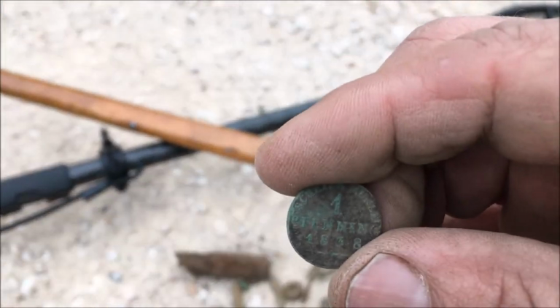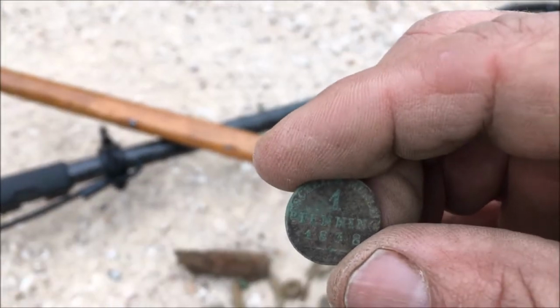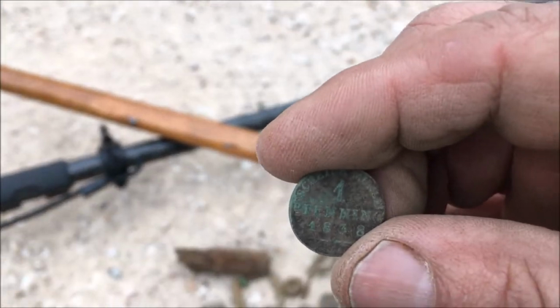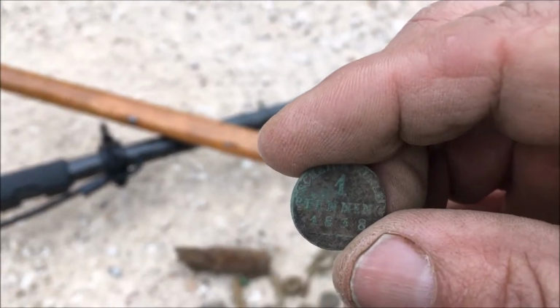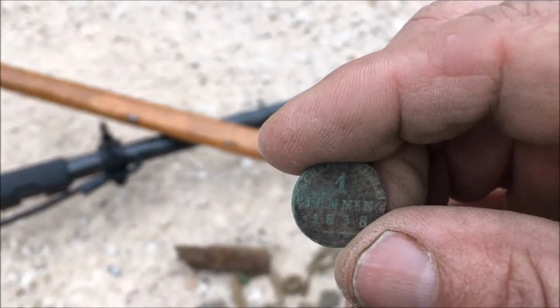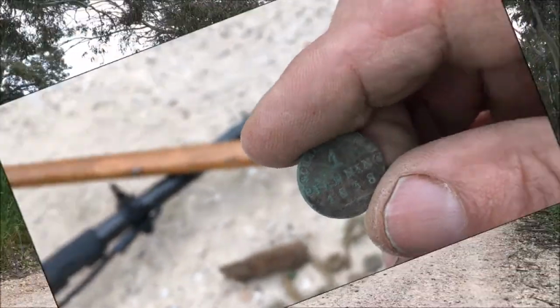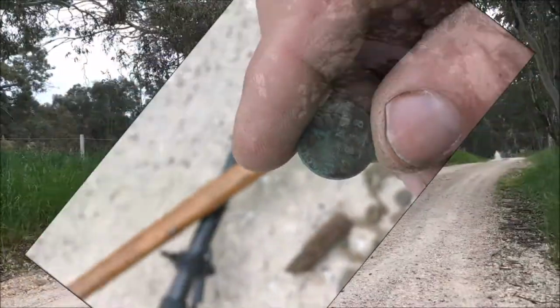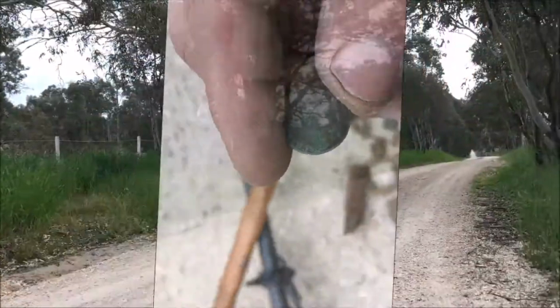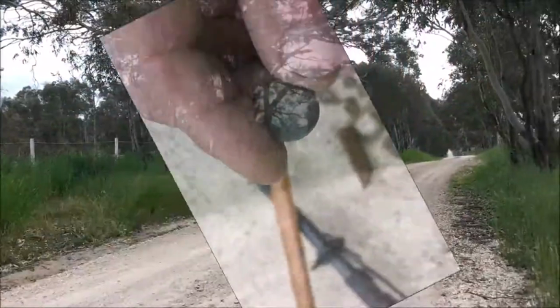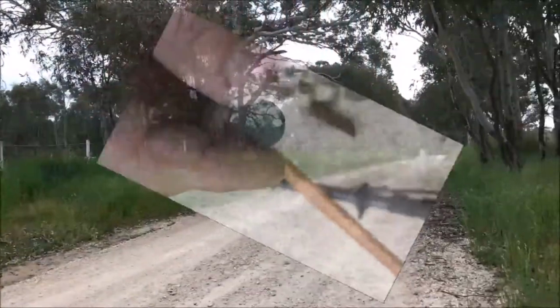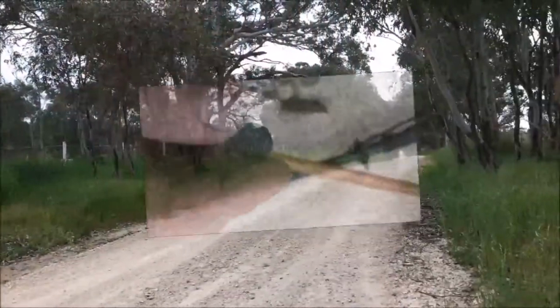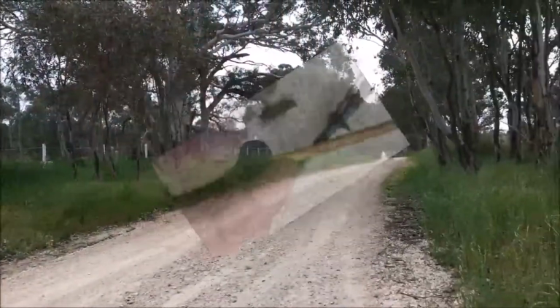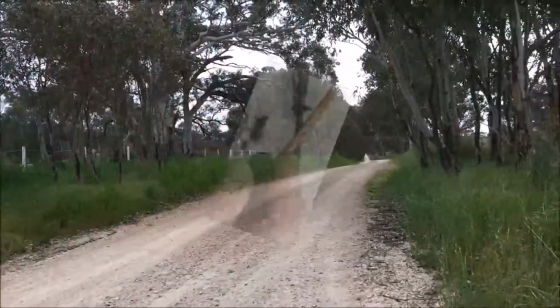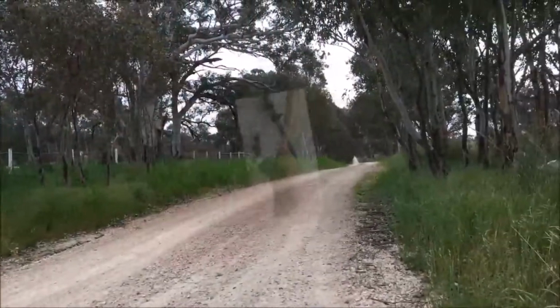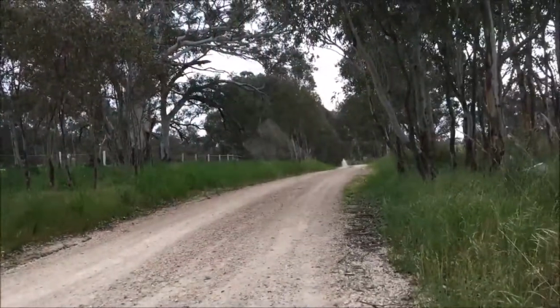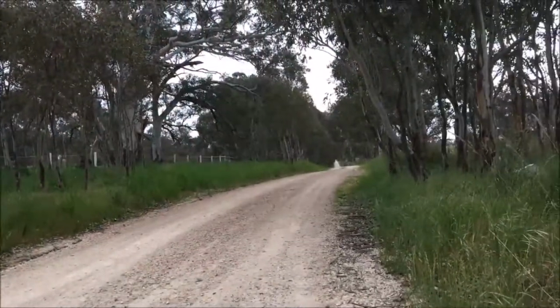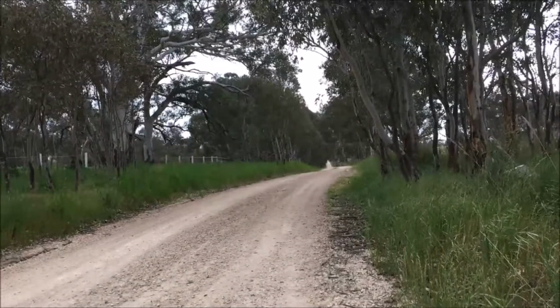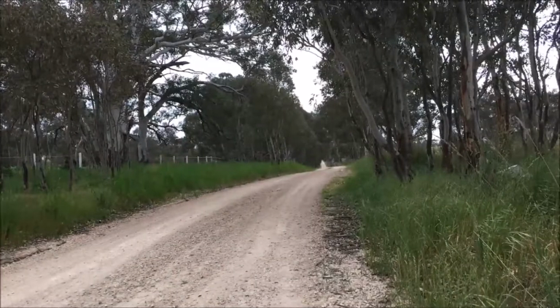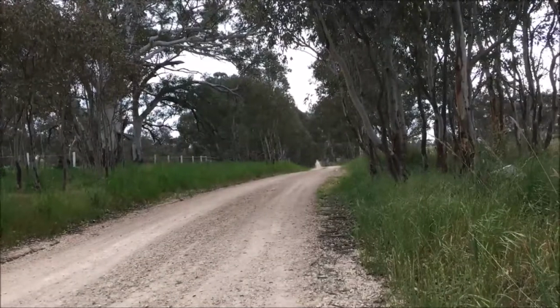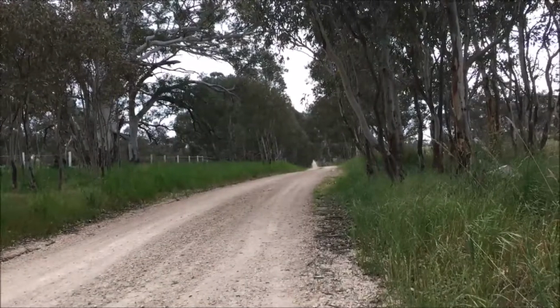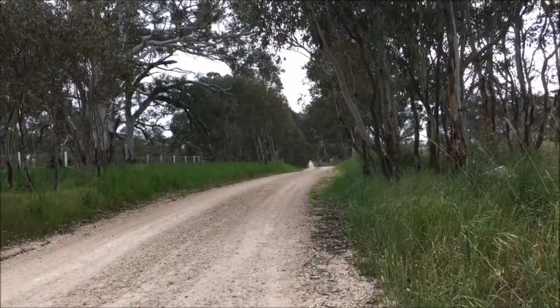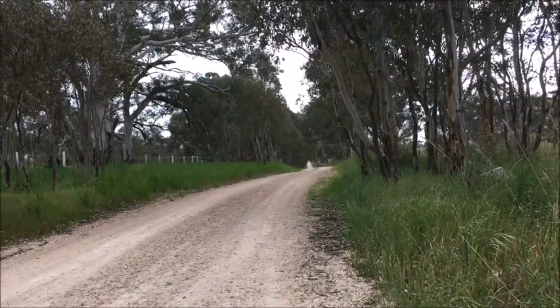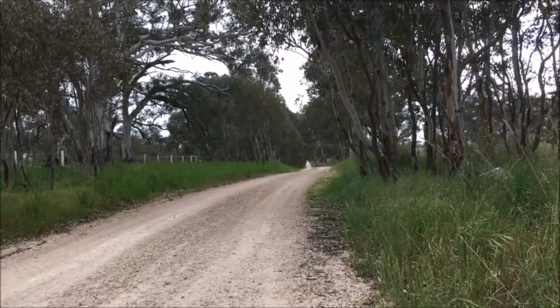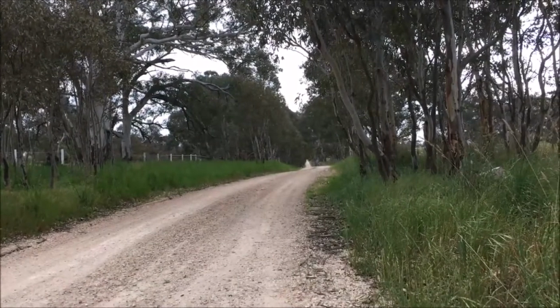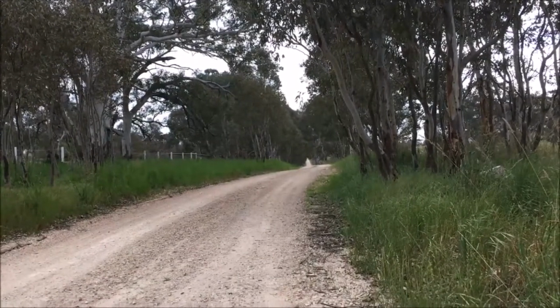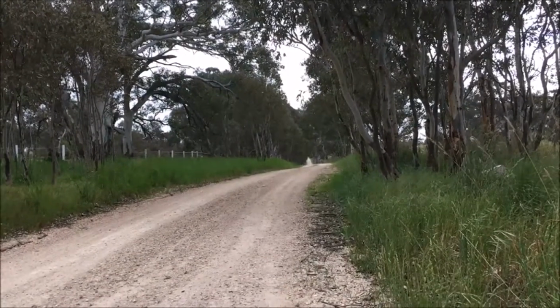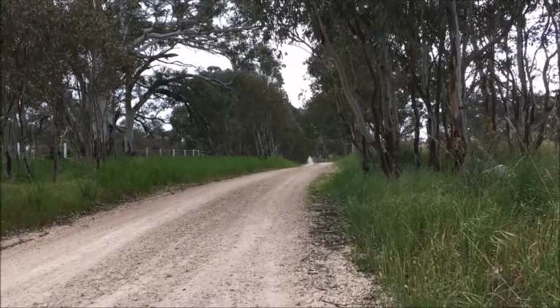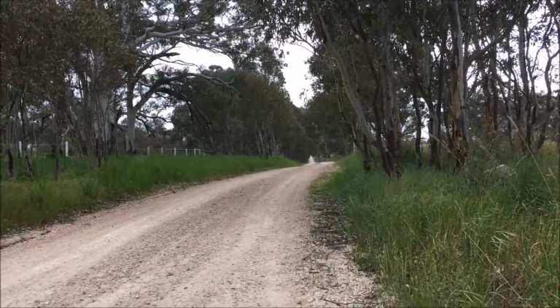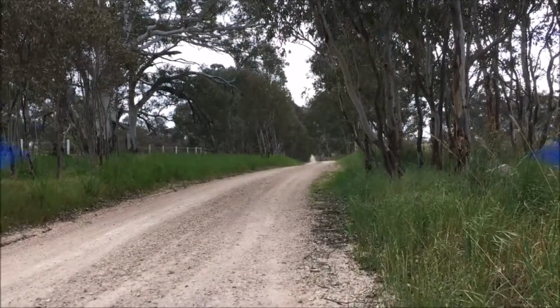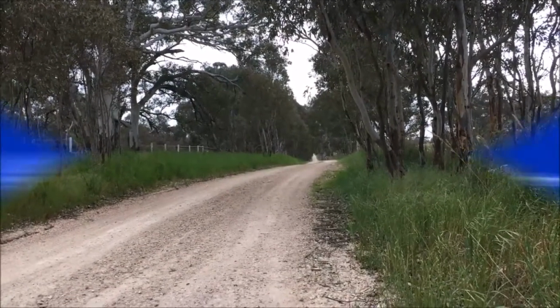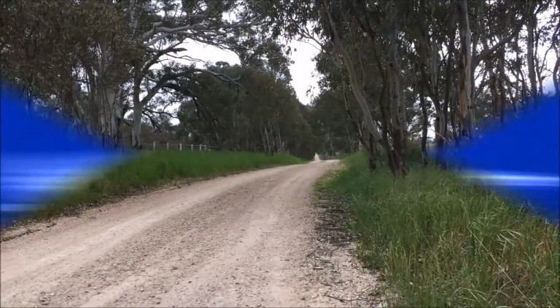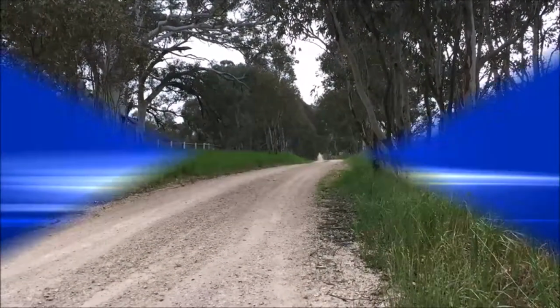There's the road back home. Bye for now!